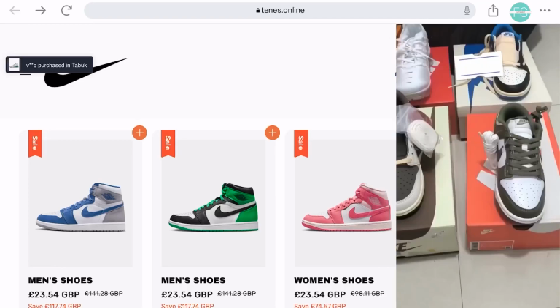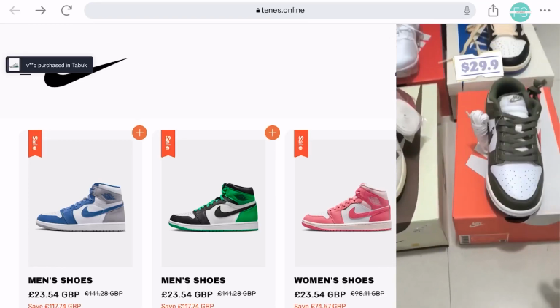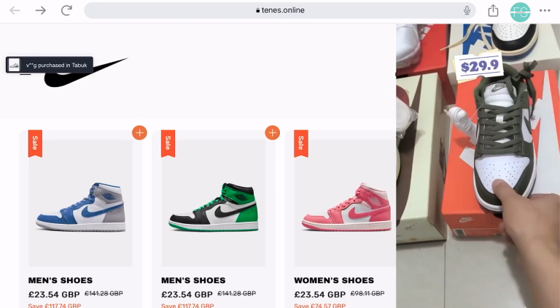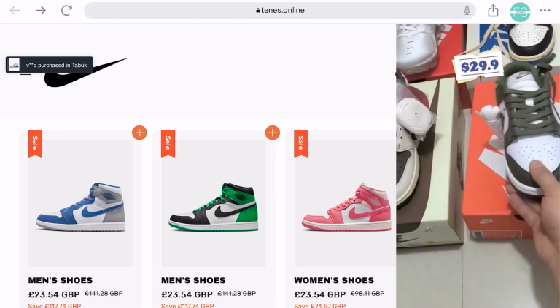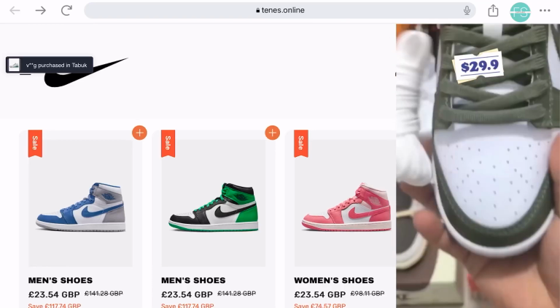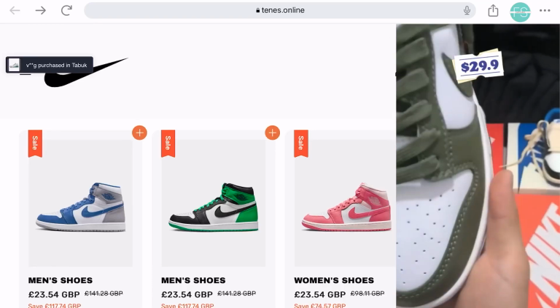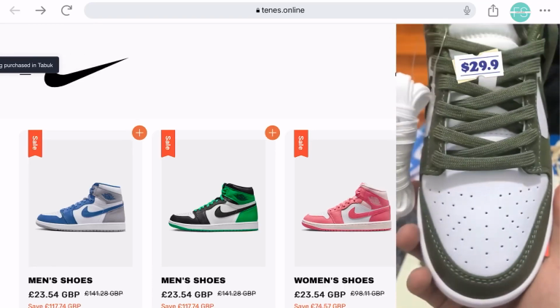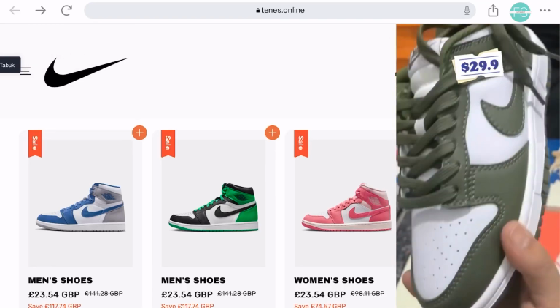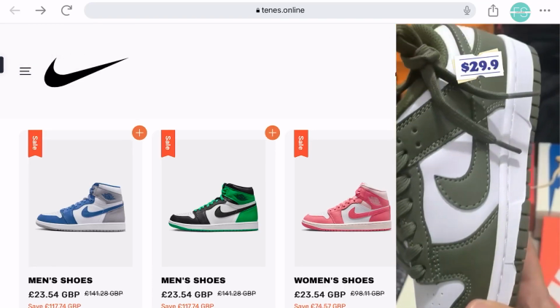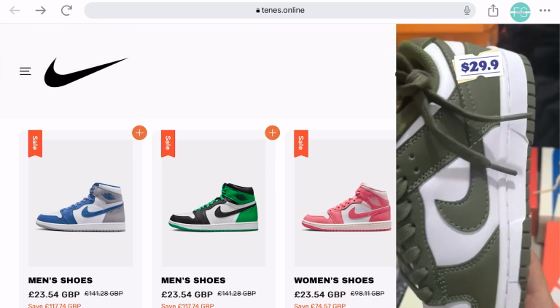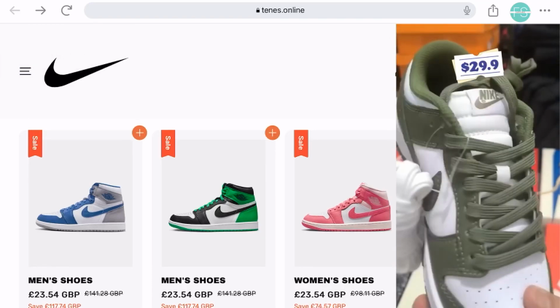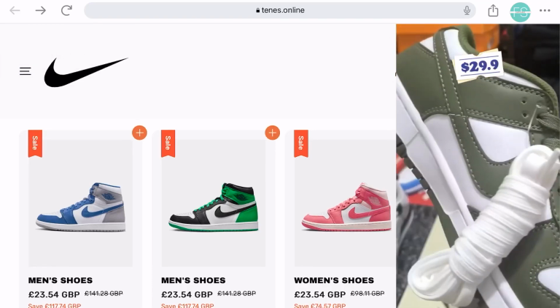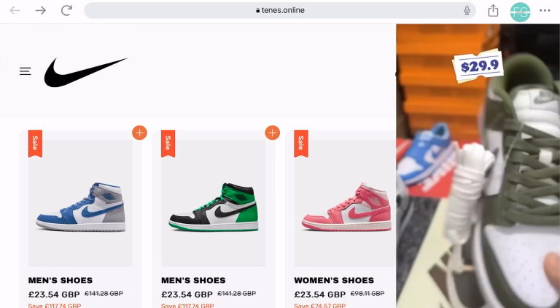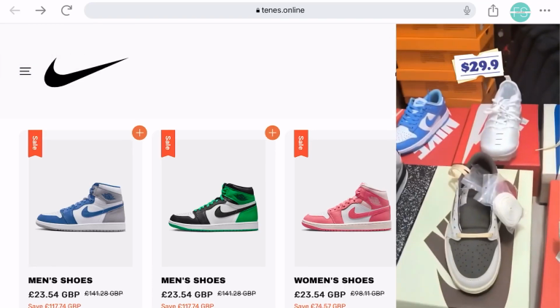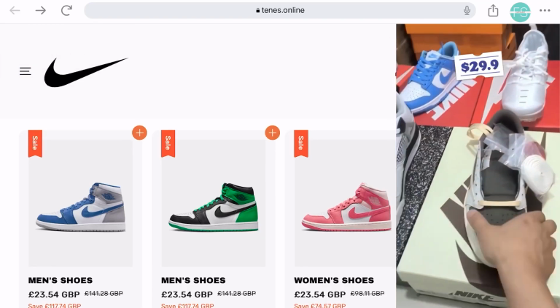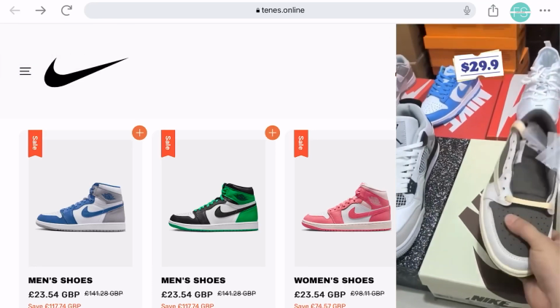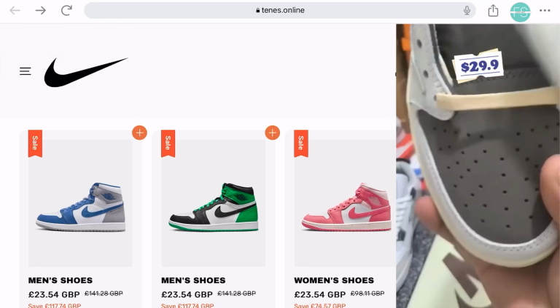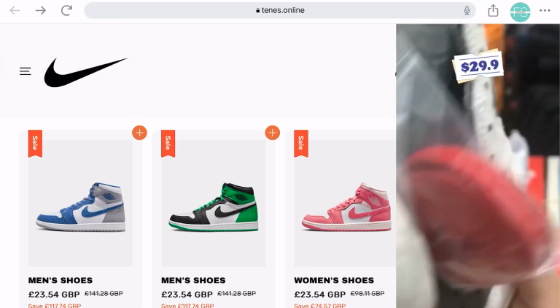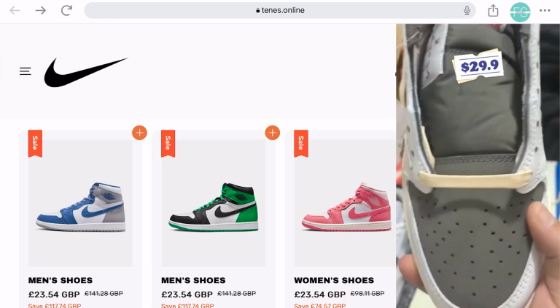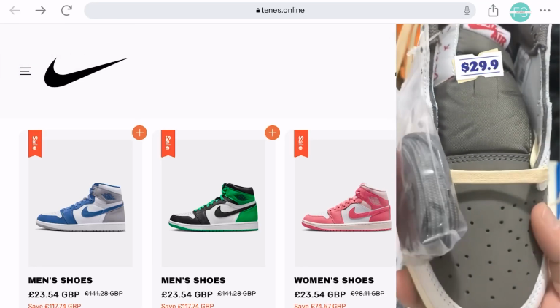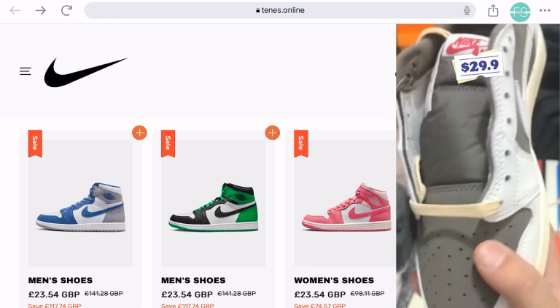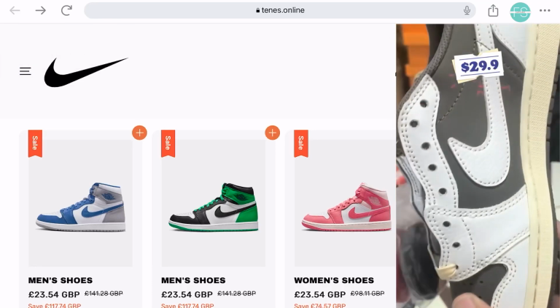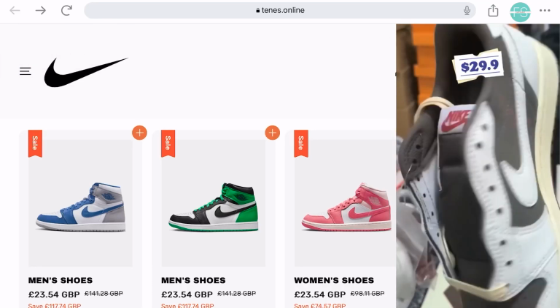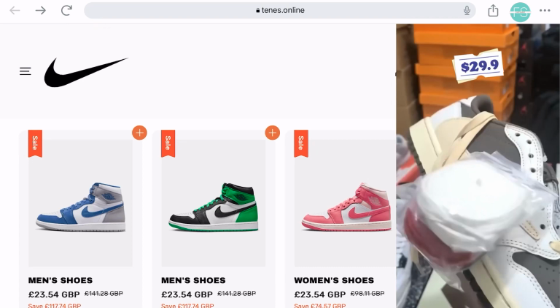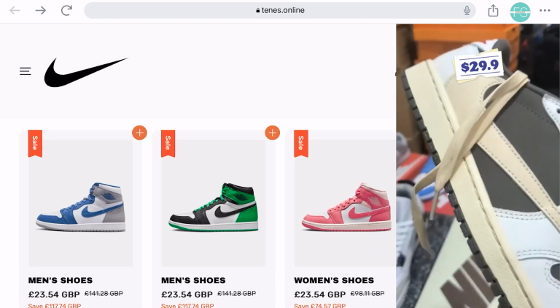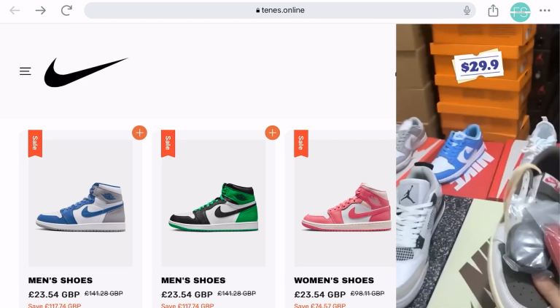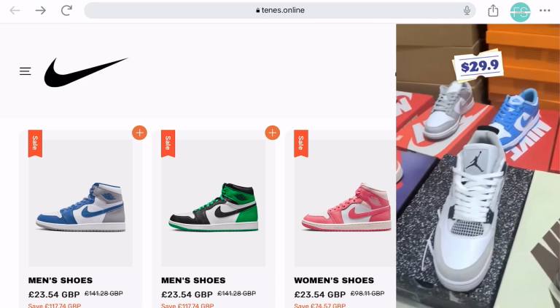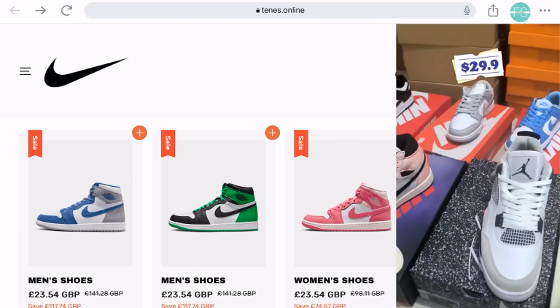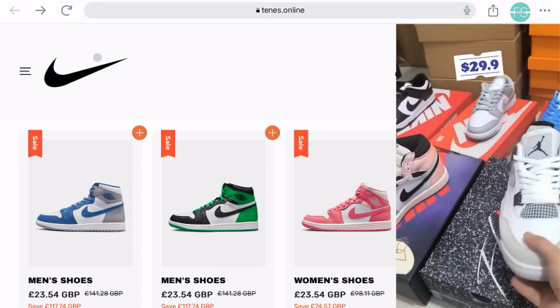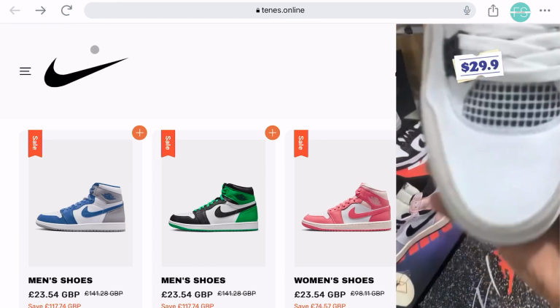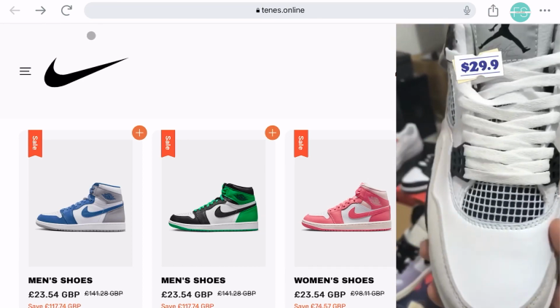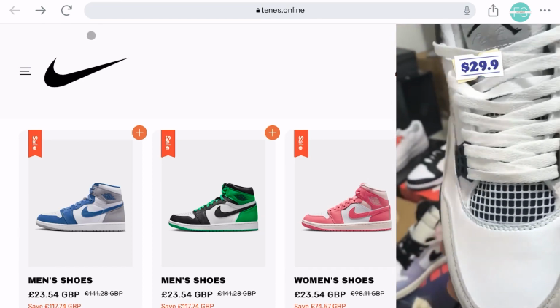Hey everyone, welcome back to our channel. Recently, we came across an ad that claimed to offer Nike shoes for just $30.